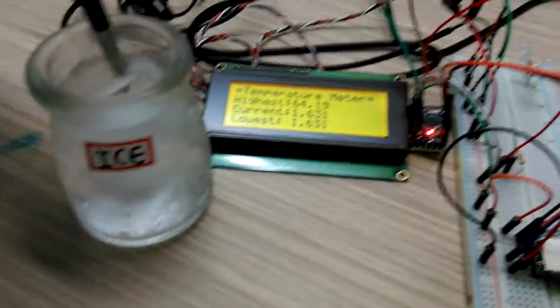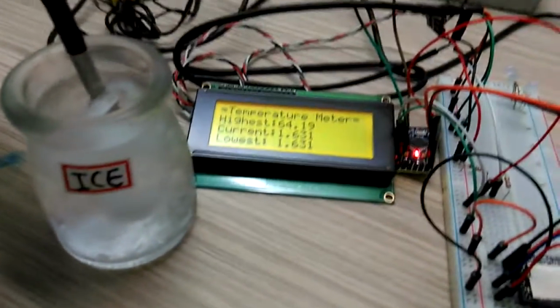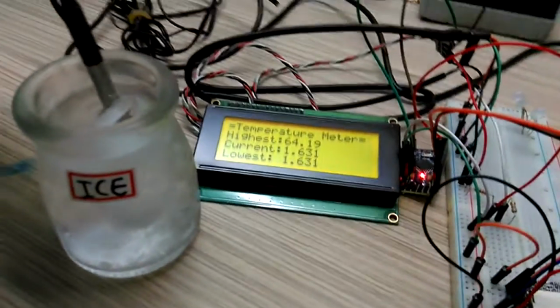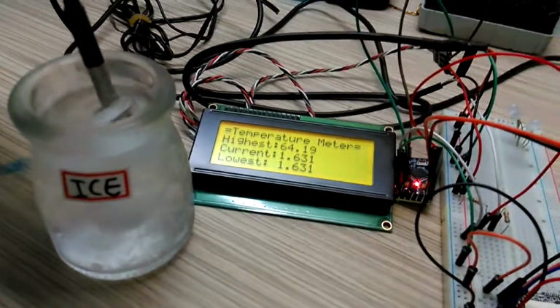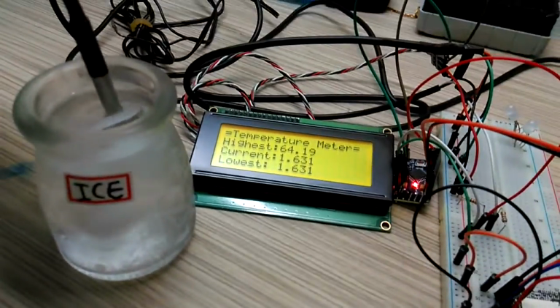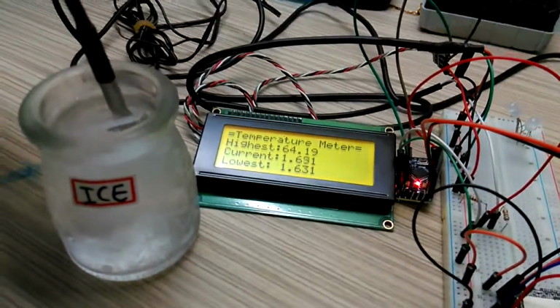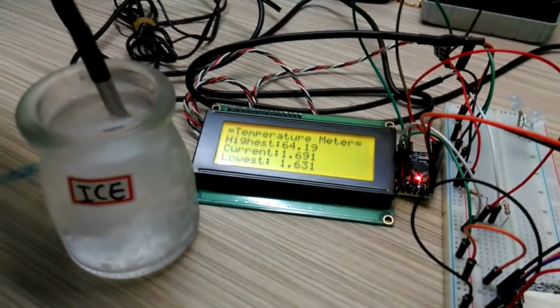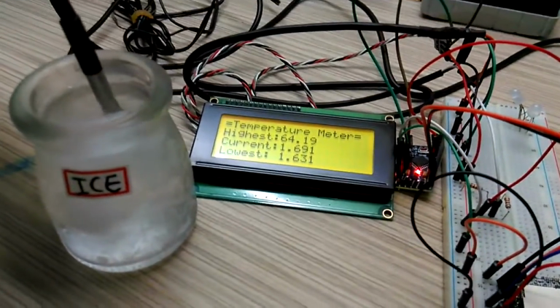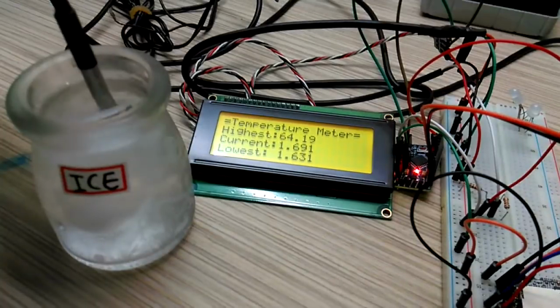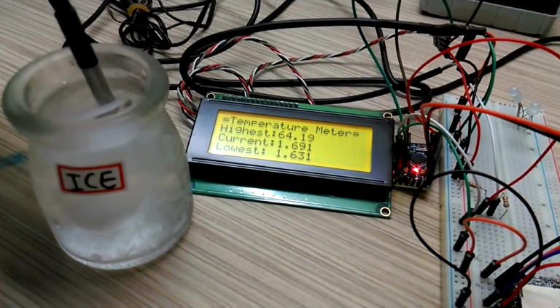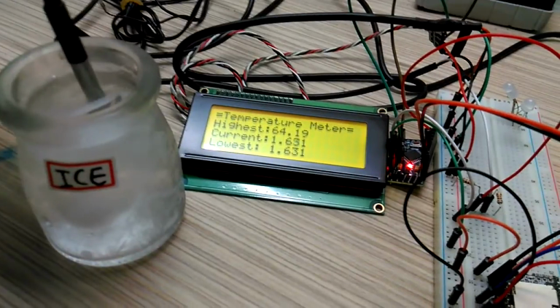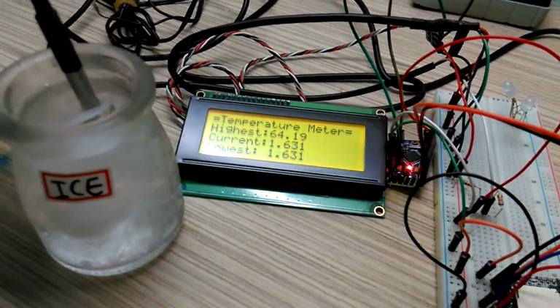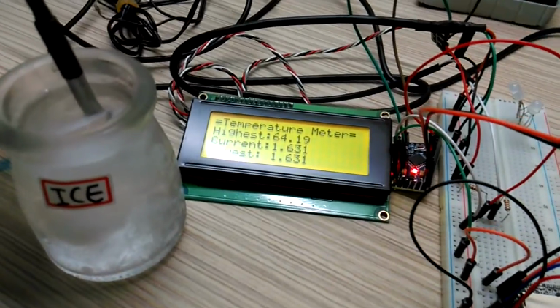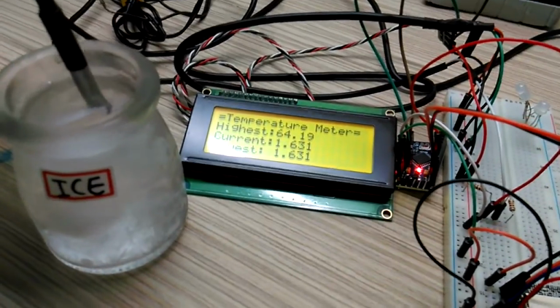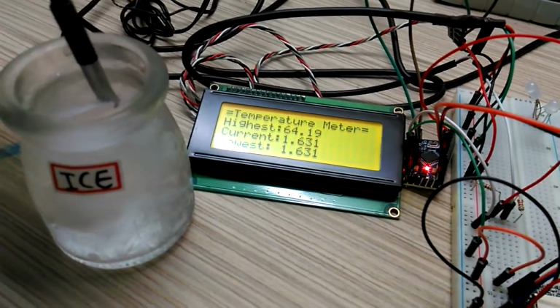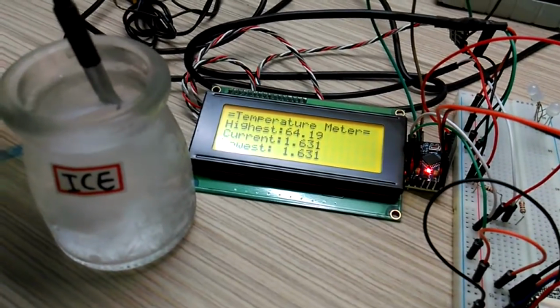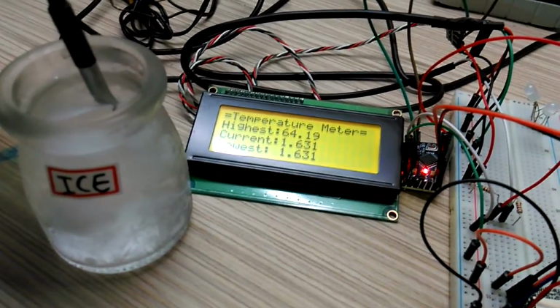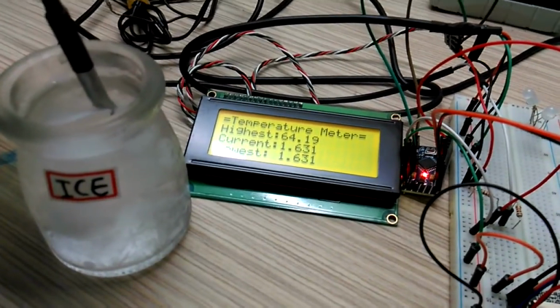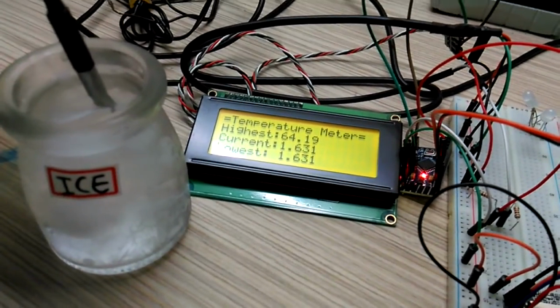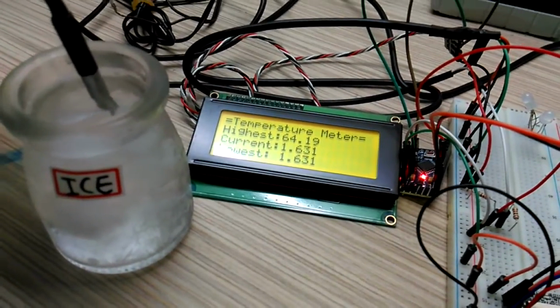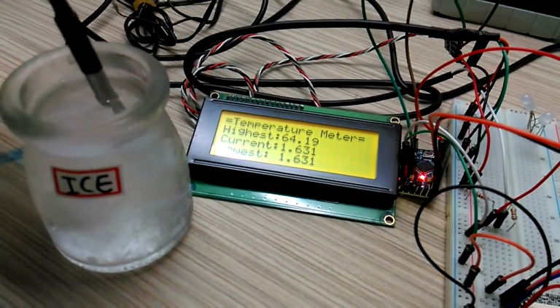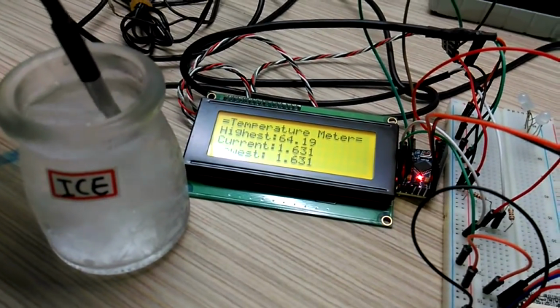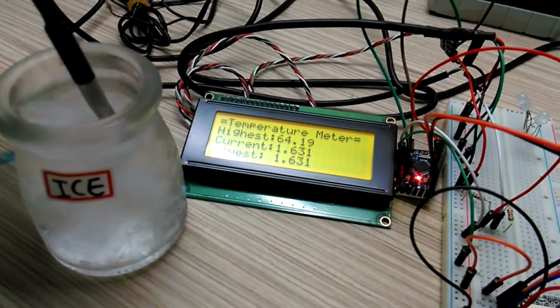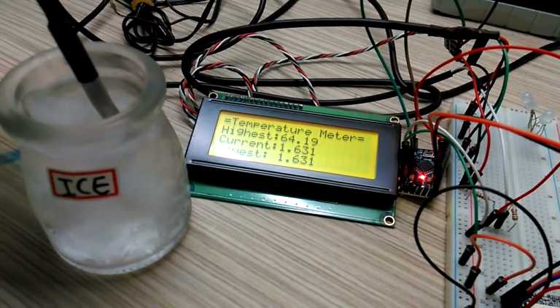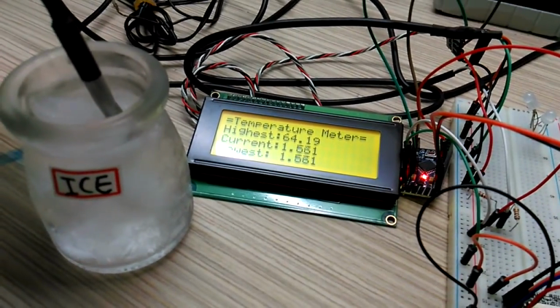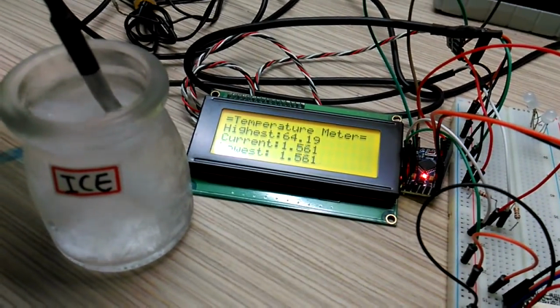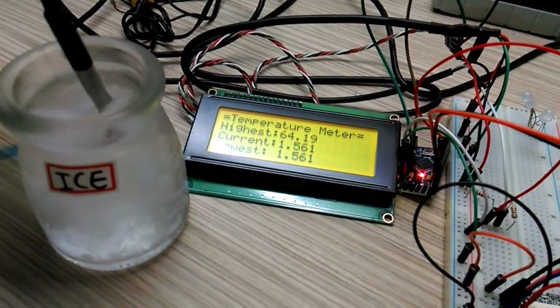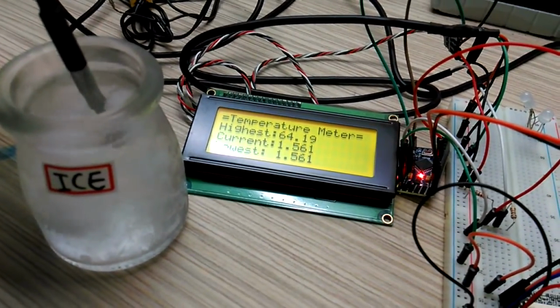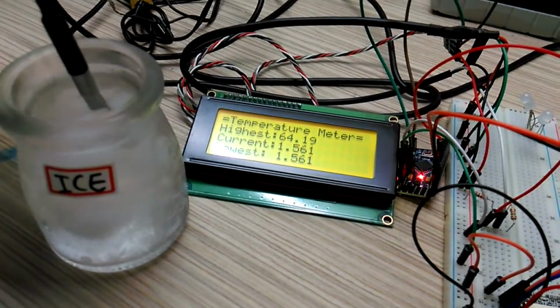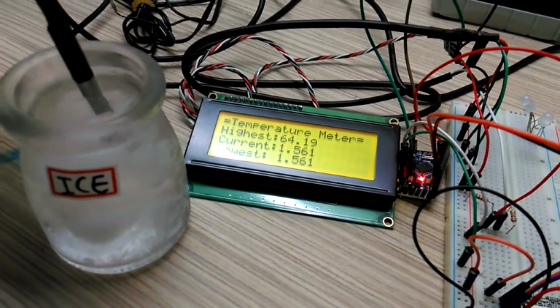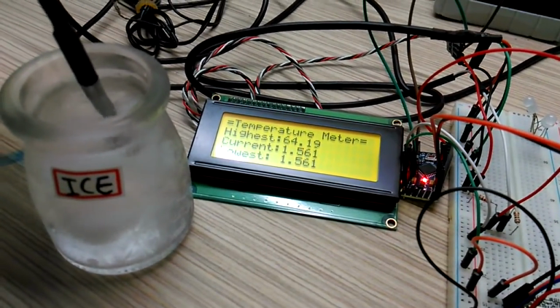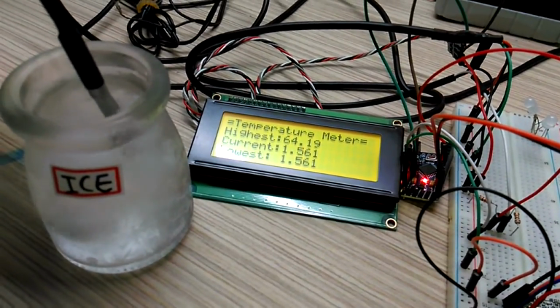Temperature meter with Arduino. Okay, let's see now.